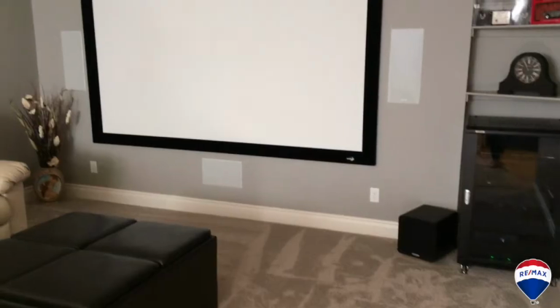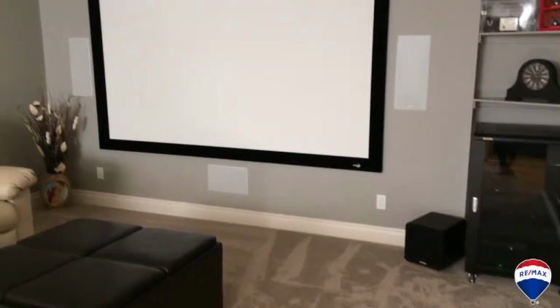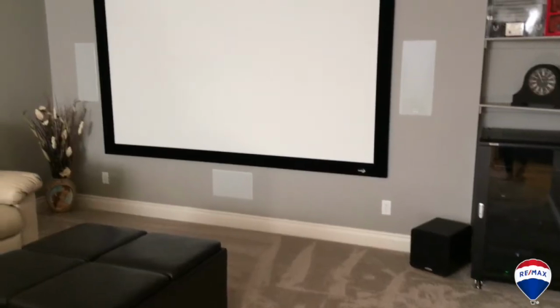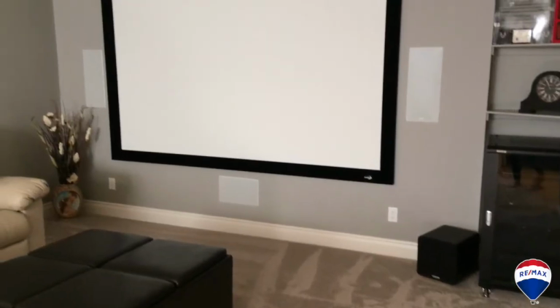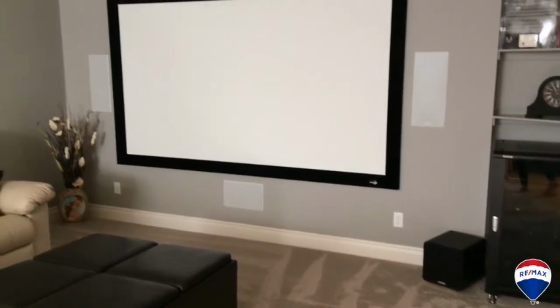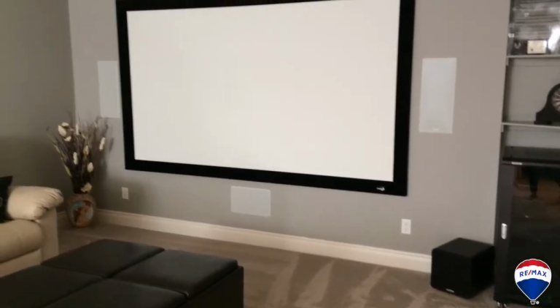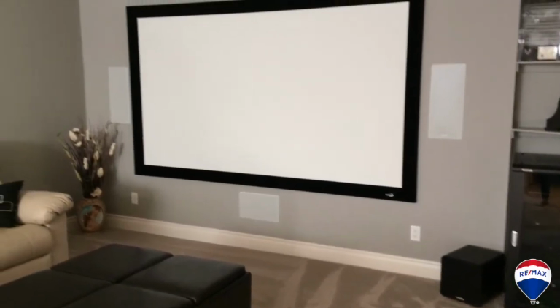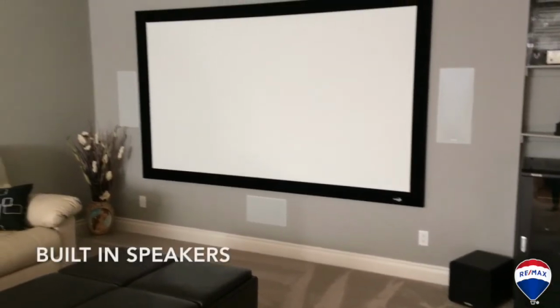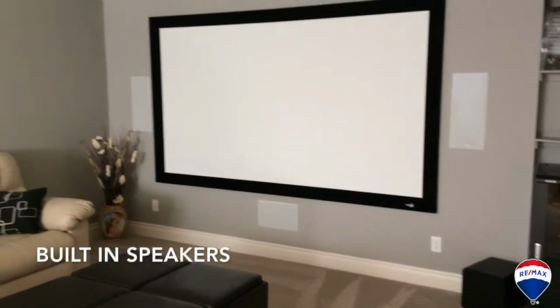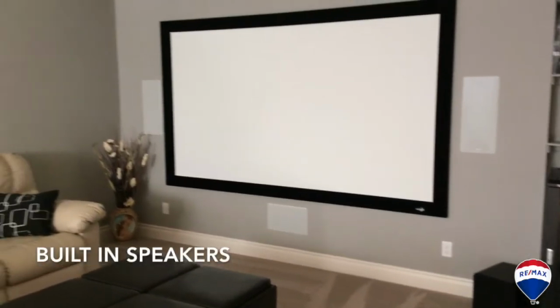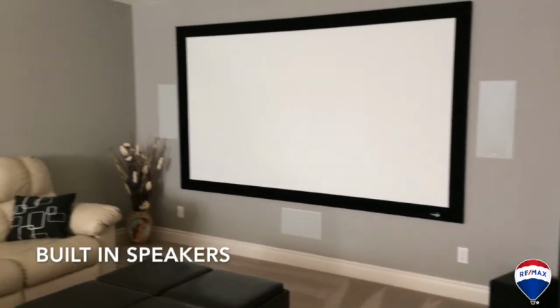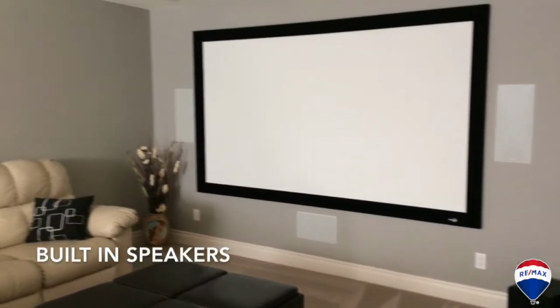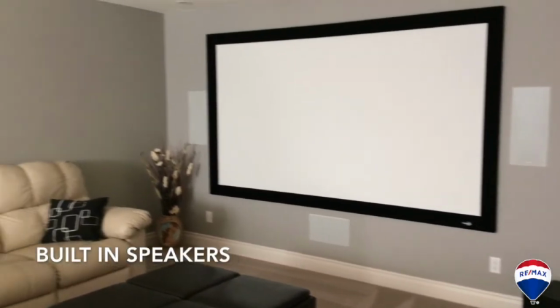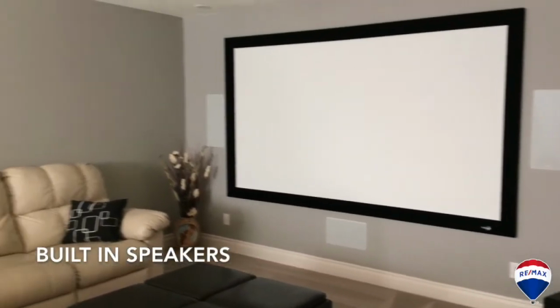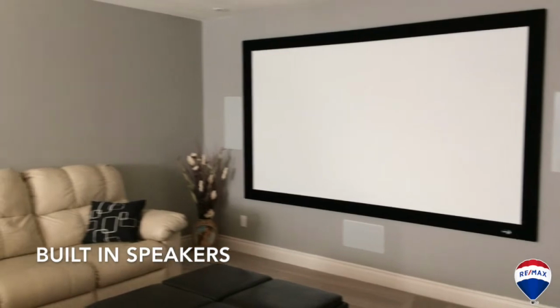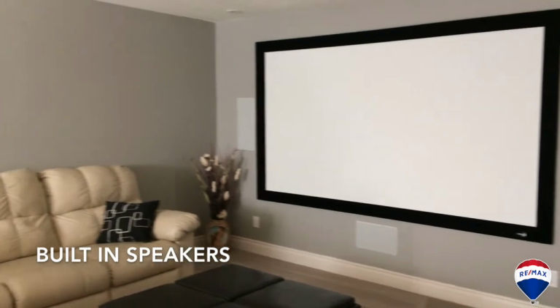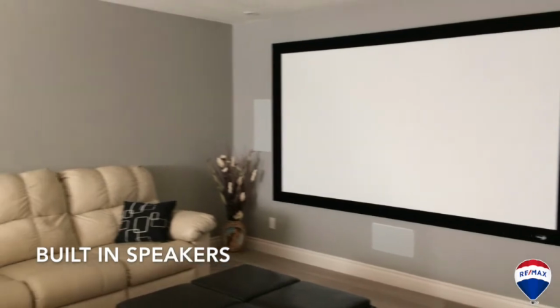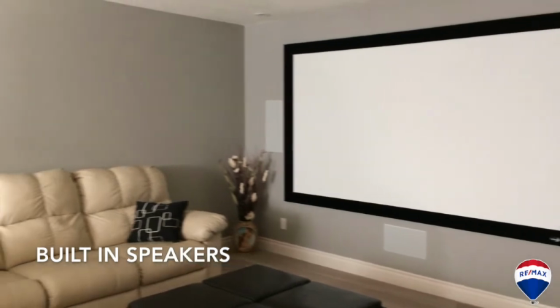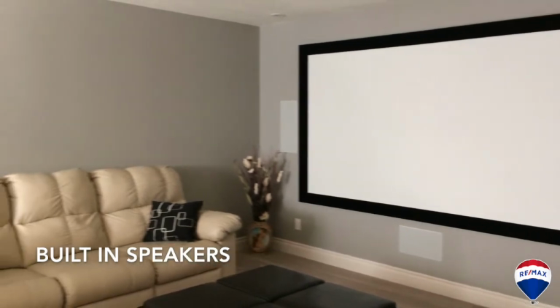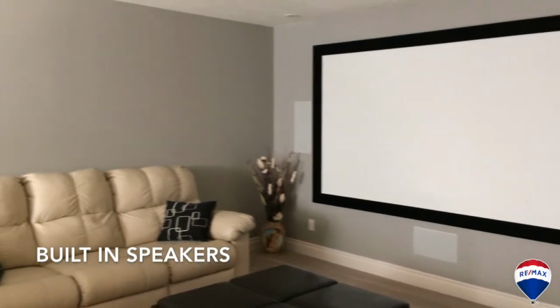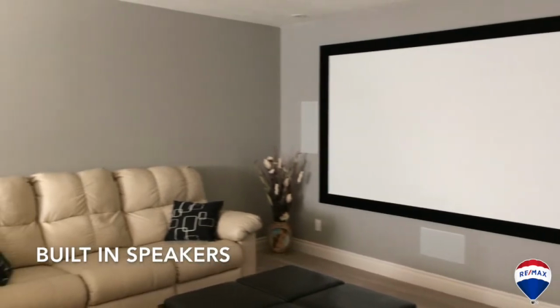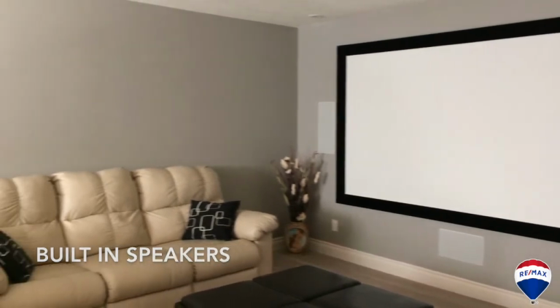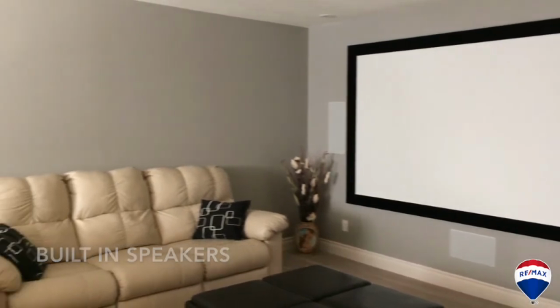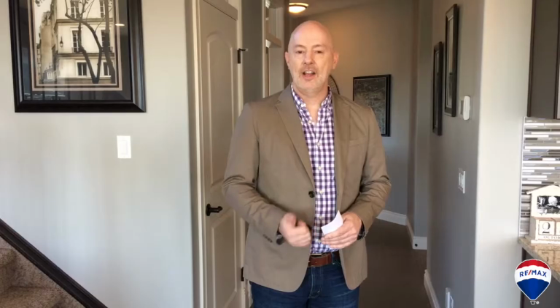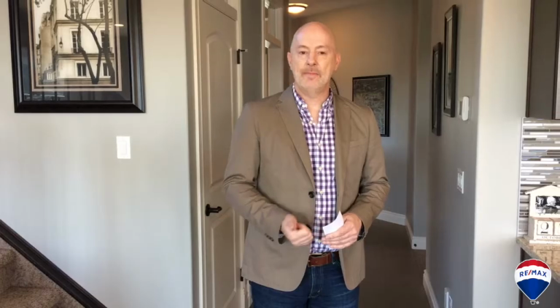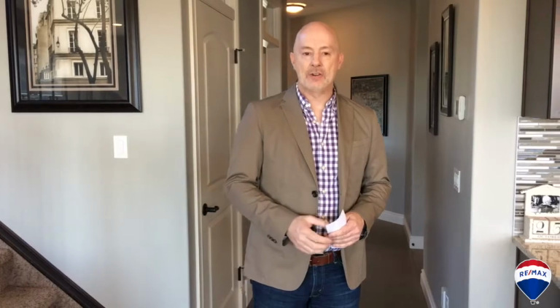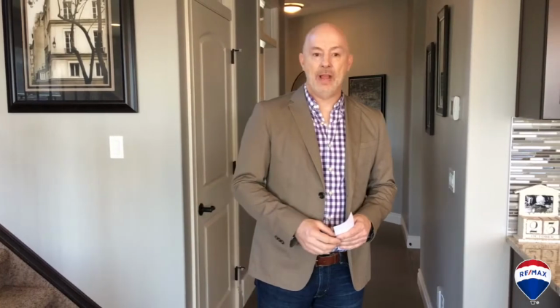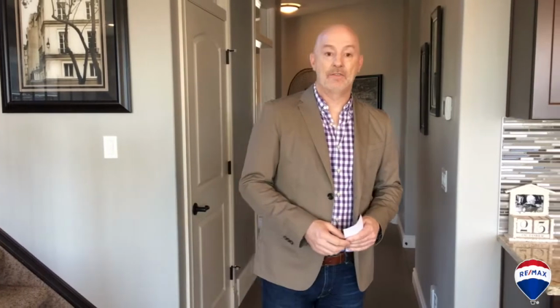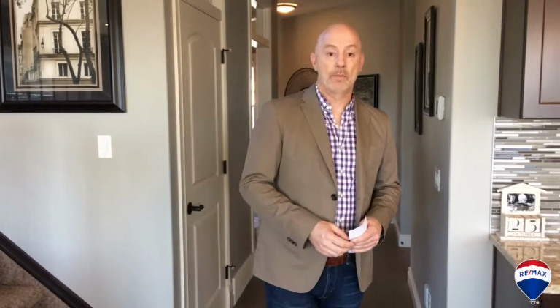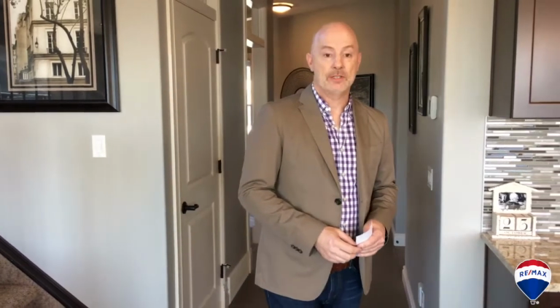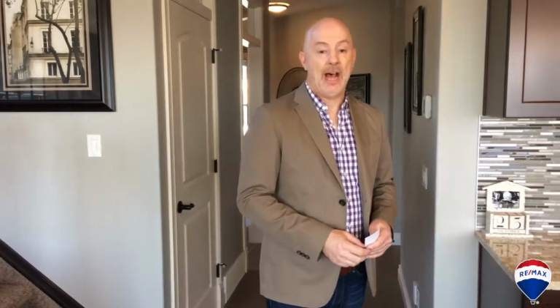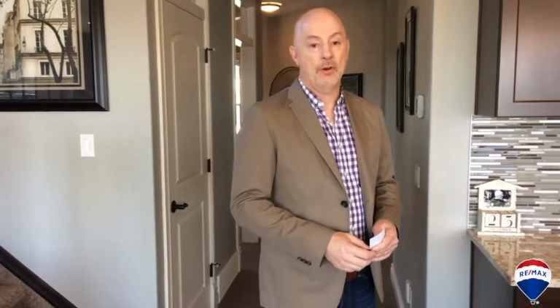Downstairs we've got an area that is just ready for your home theater with some built-in speakers and a dry bar, another bedroom and a four-piece bathroom.